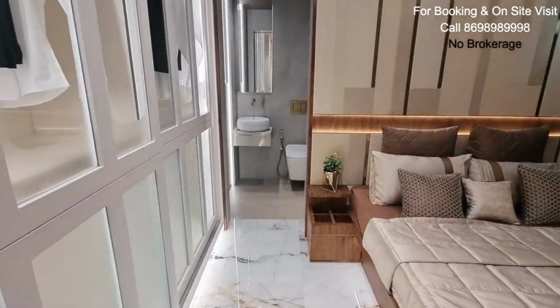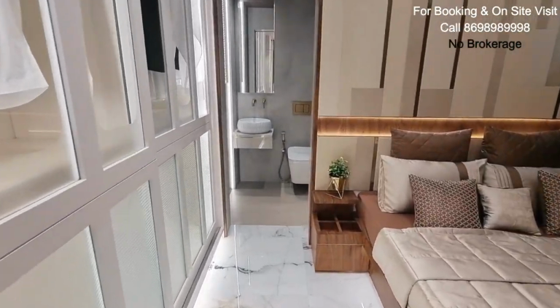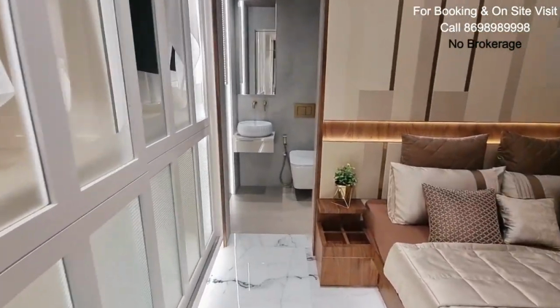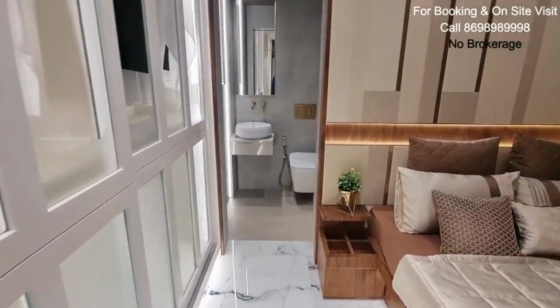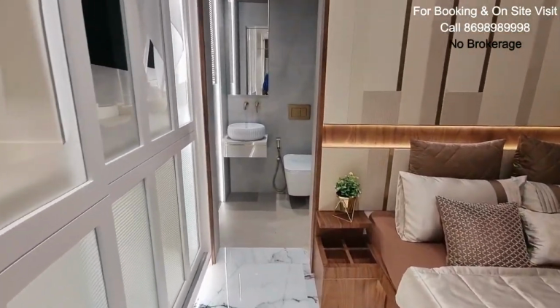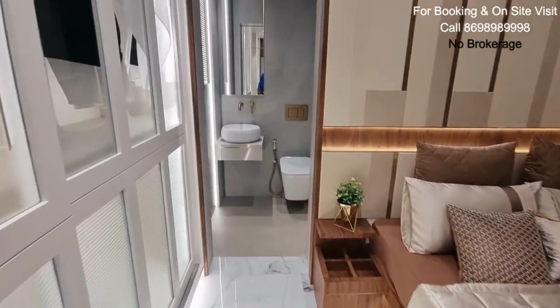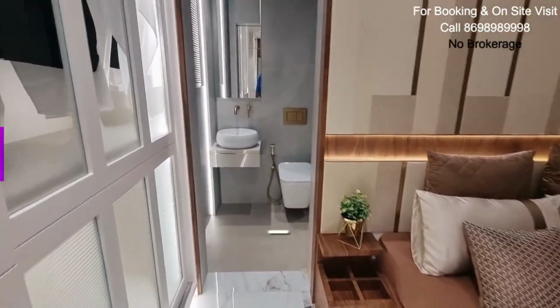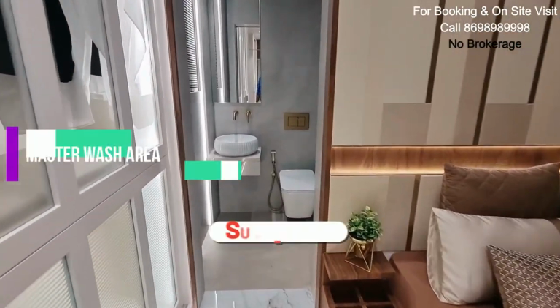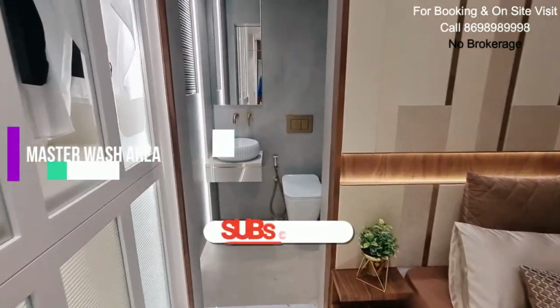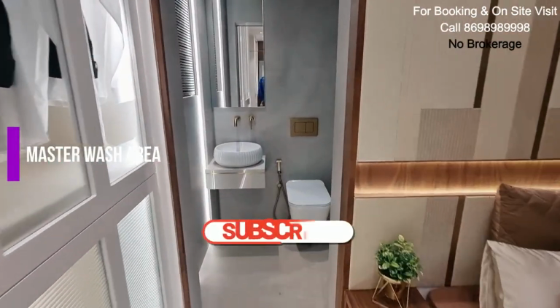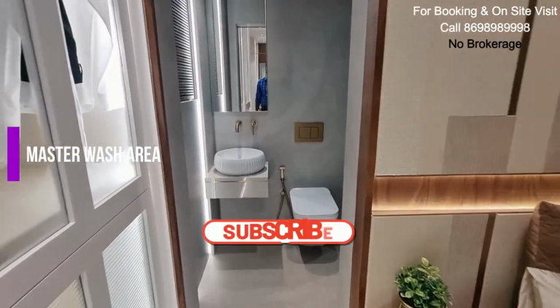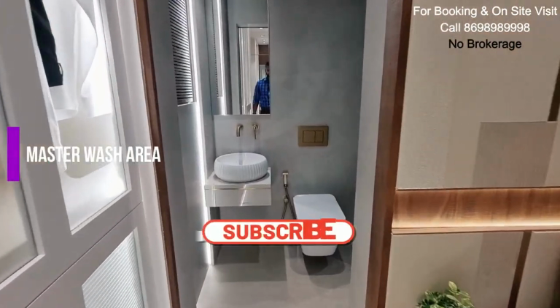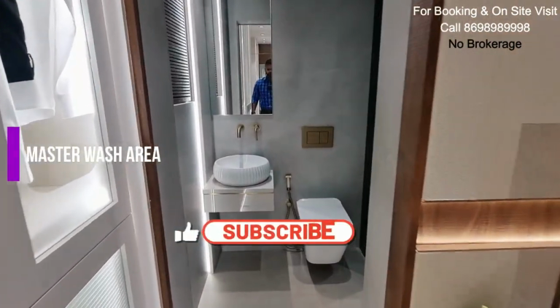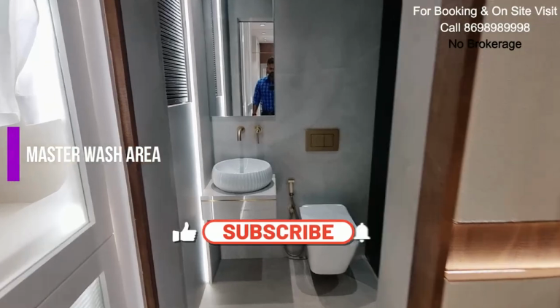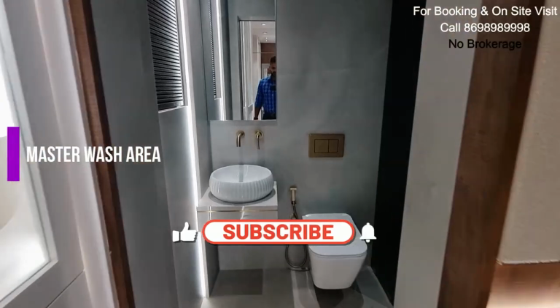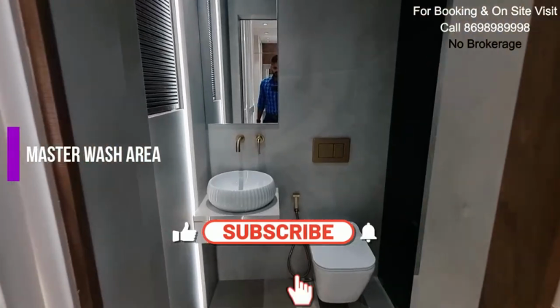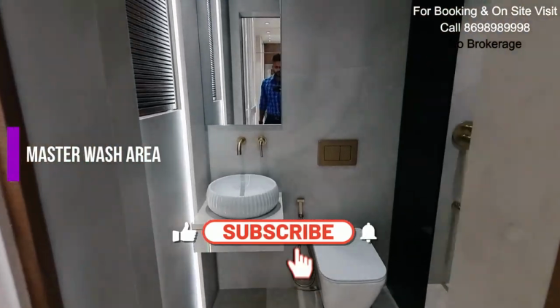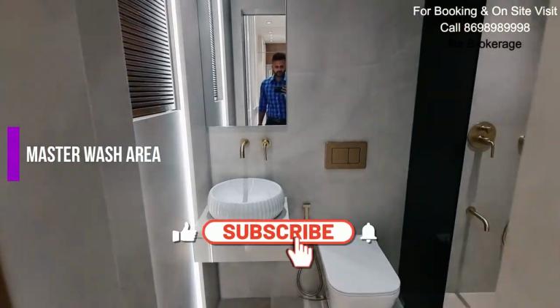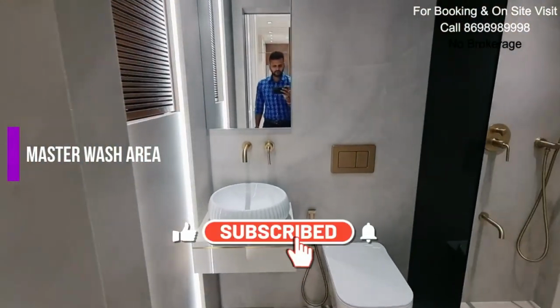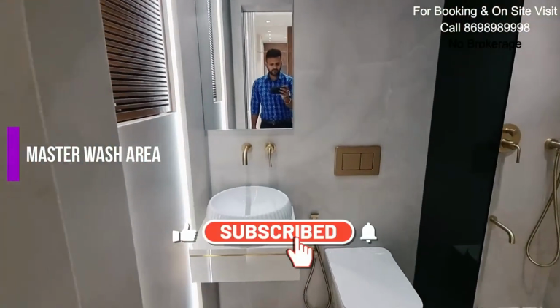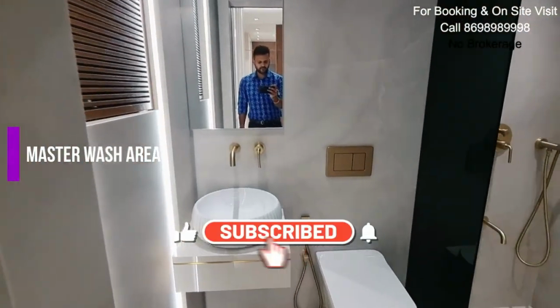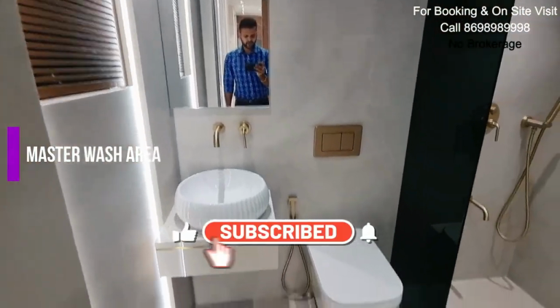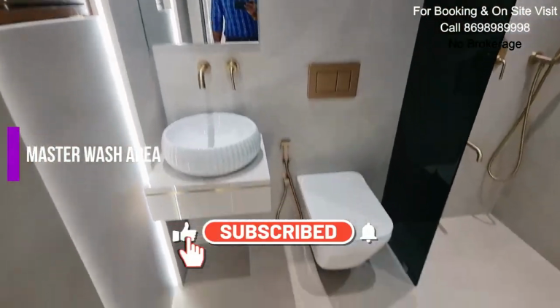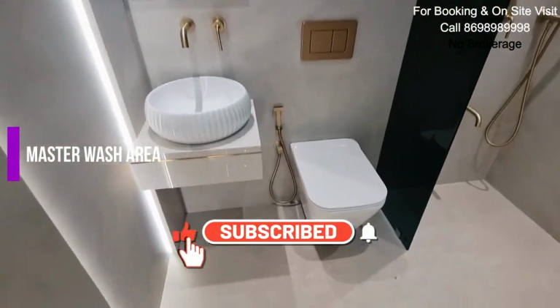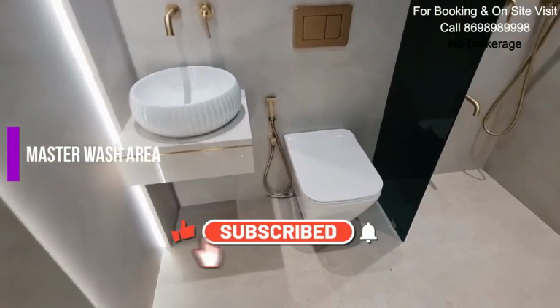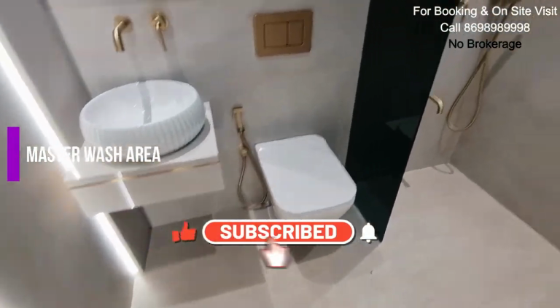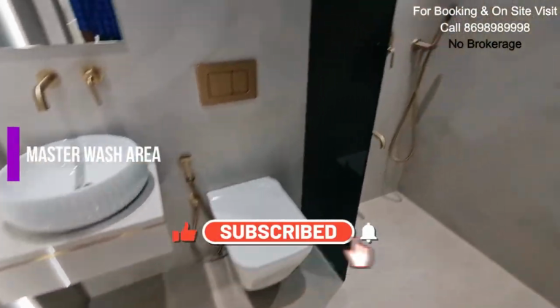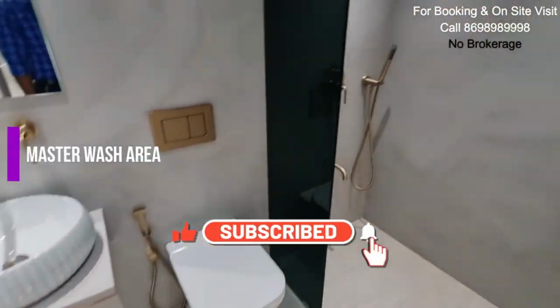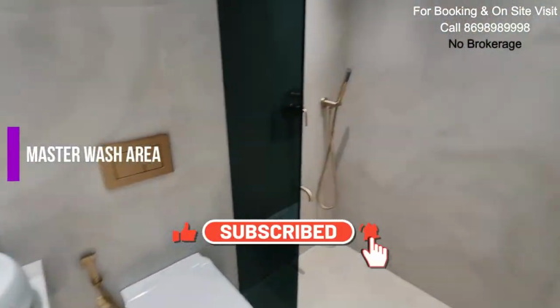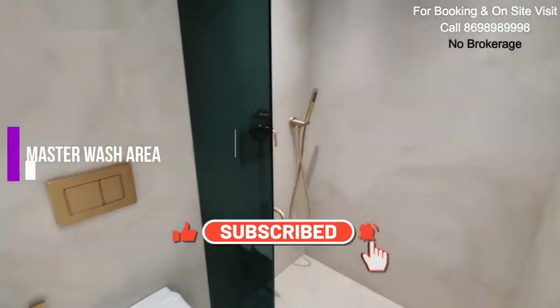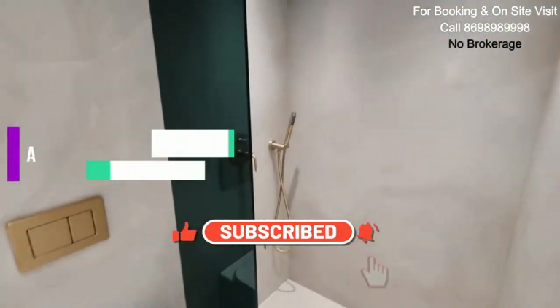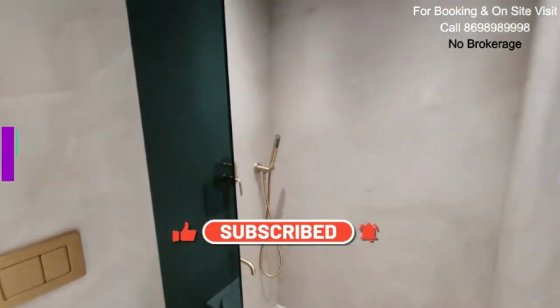And here you get your master wash area. Again, fit, finish, quality levels — top notch.